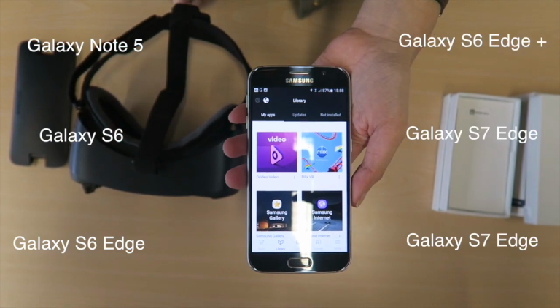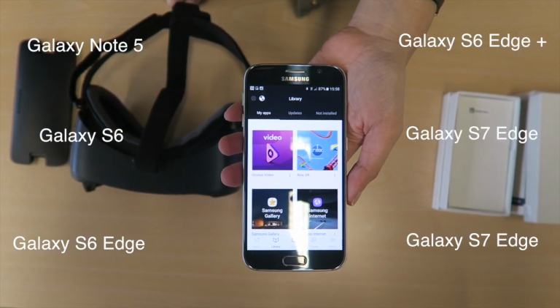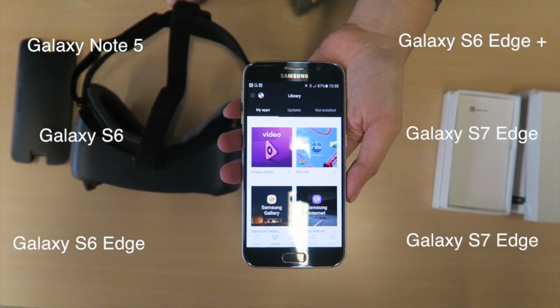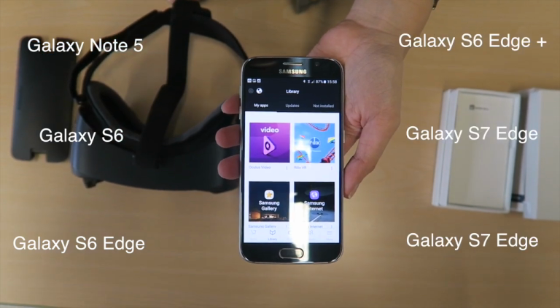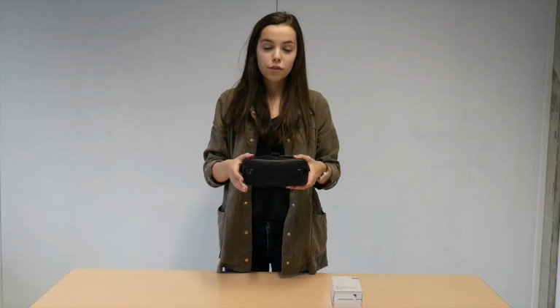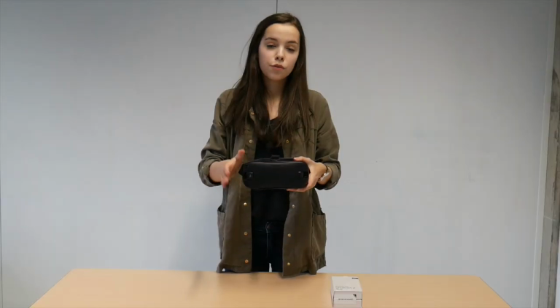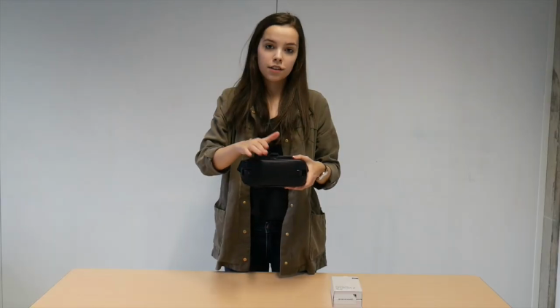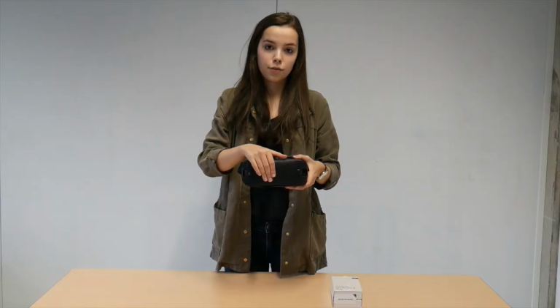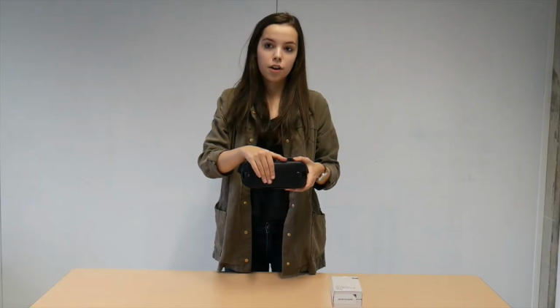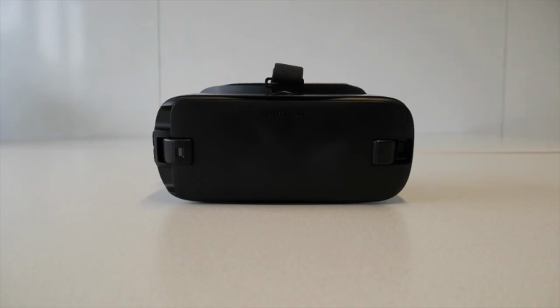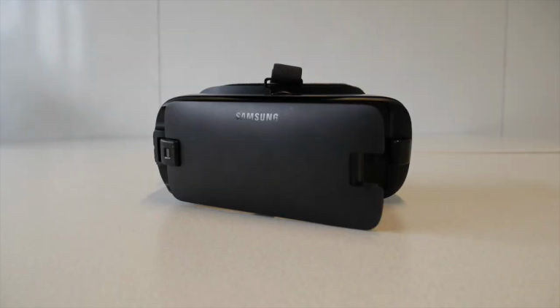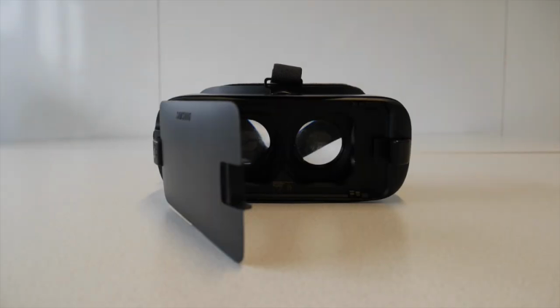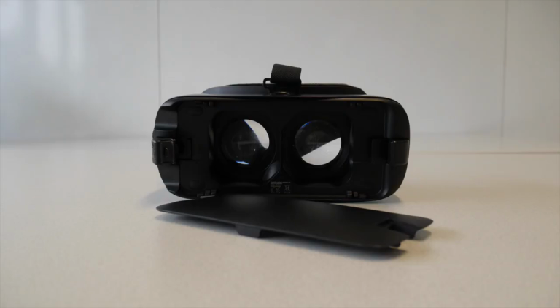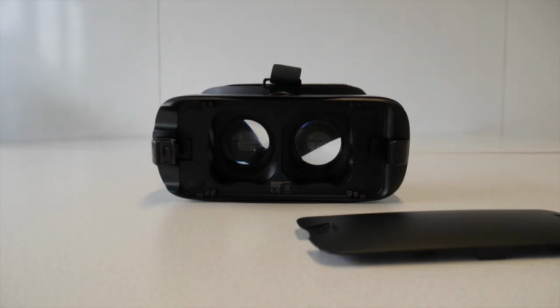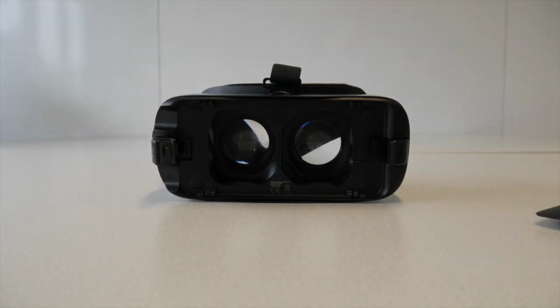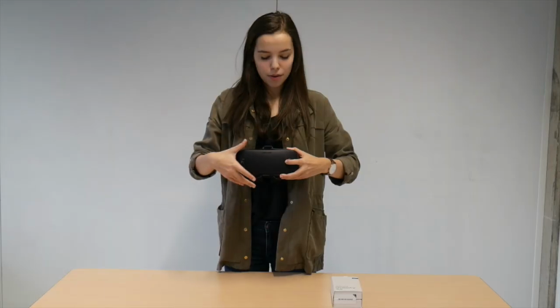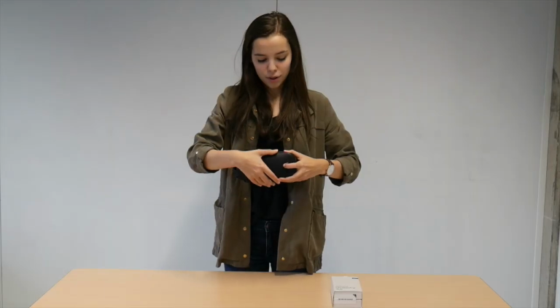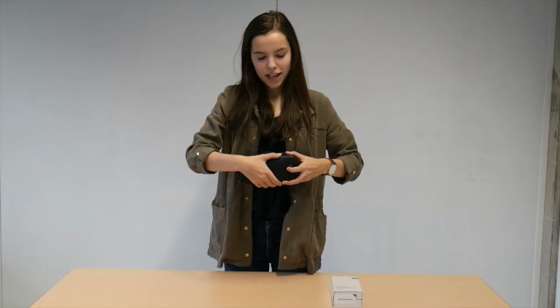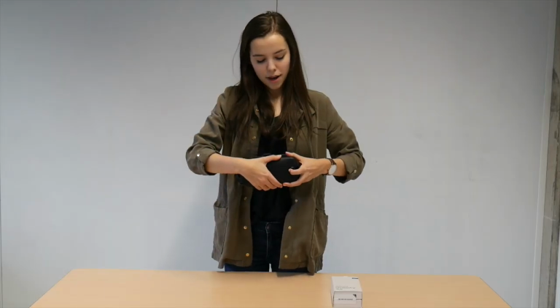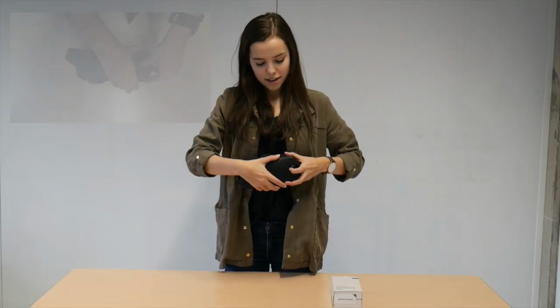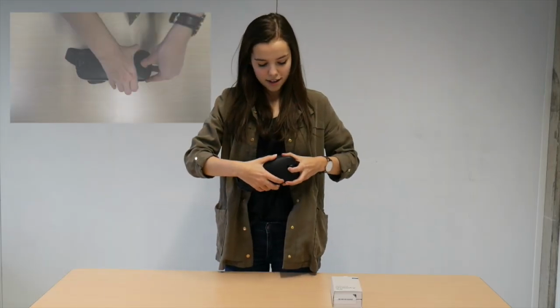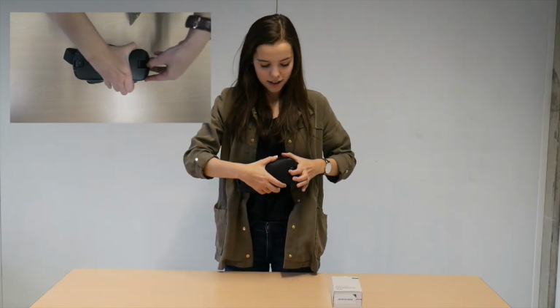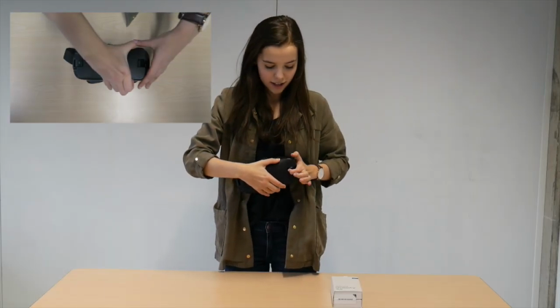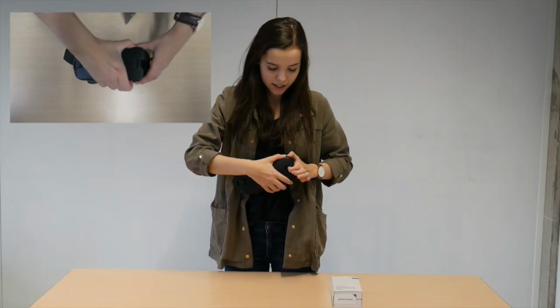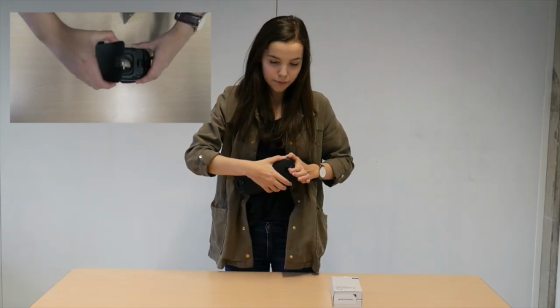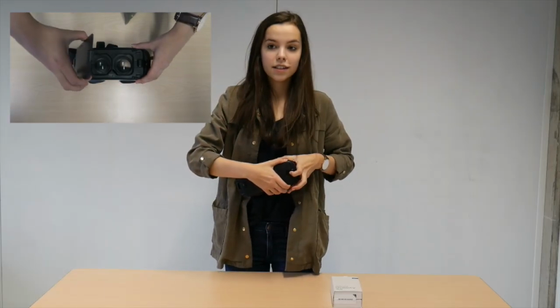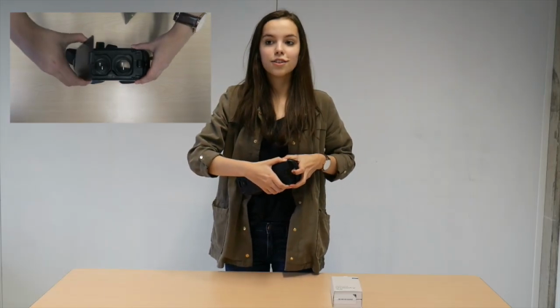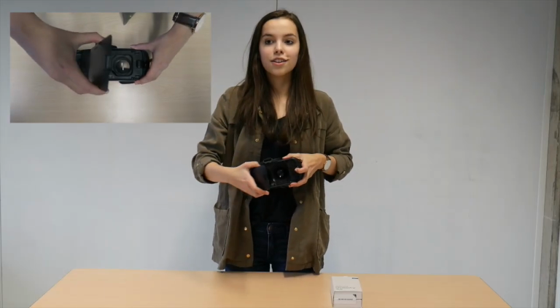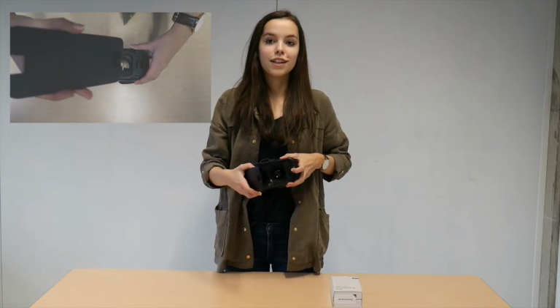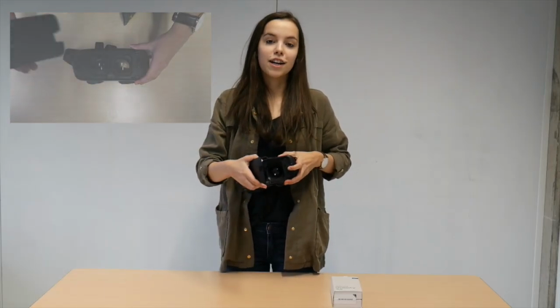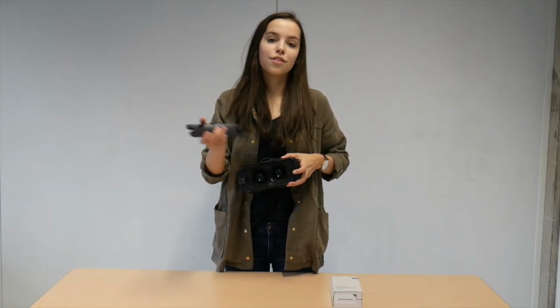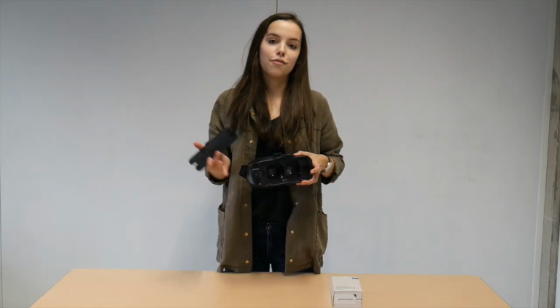The assembly starts by removing the front cover. This is done by pulling the latch back and simply lifting out the cover.